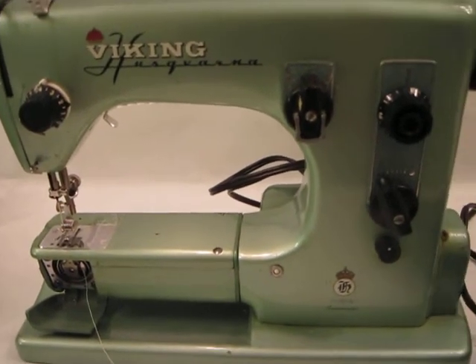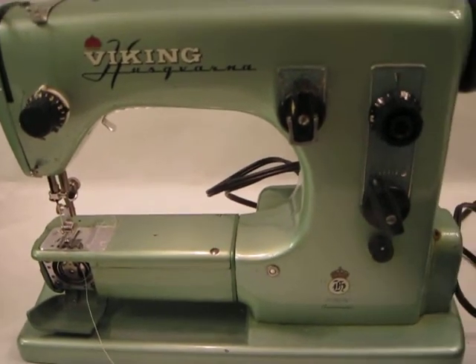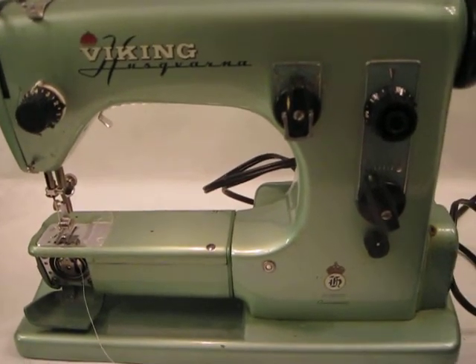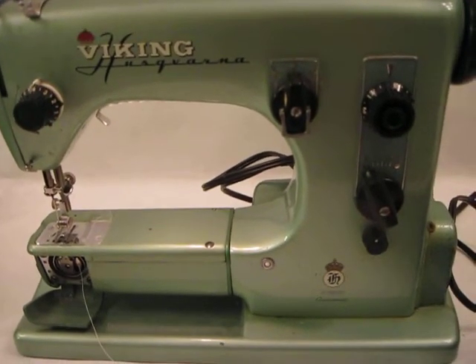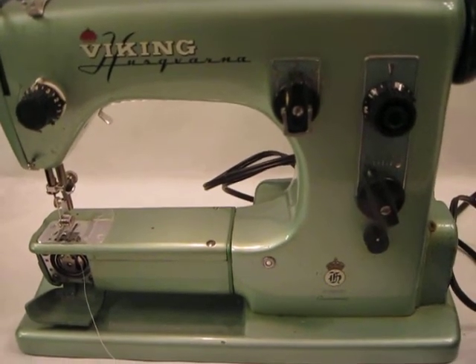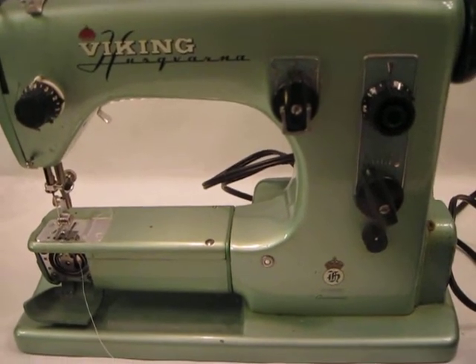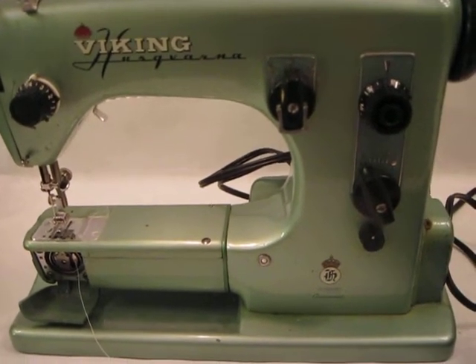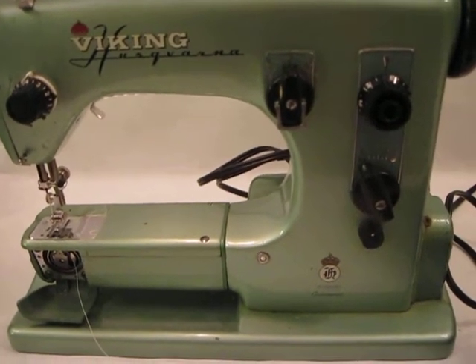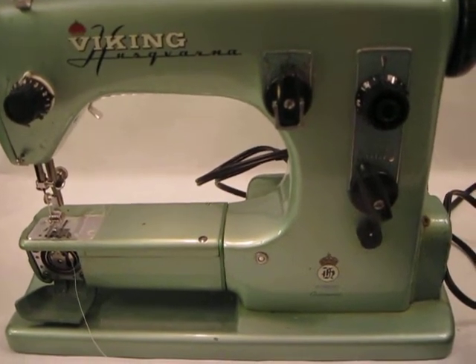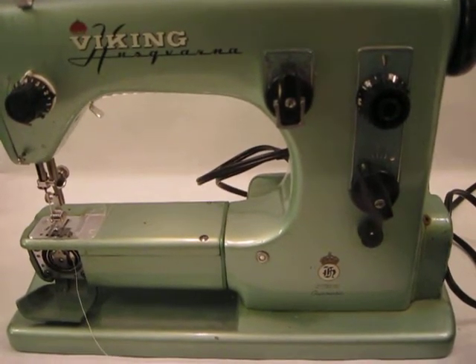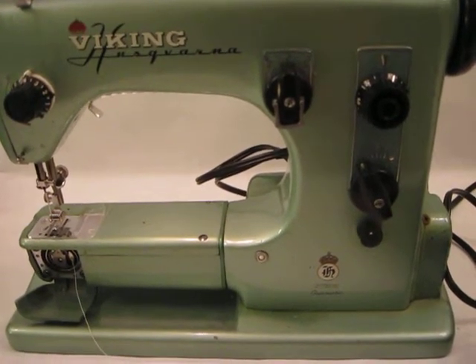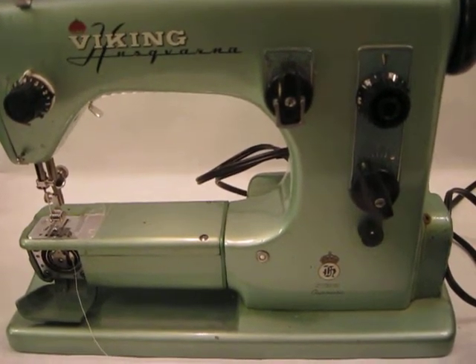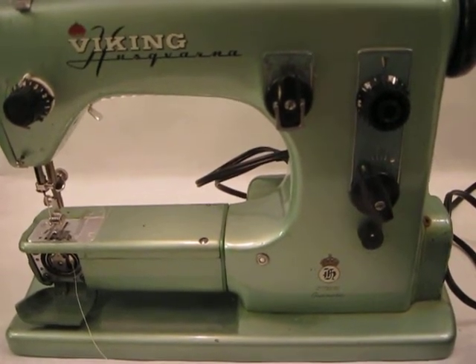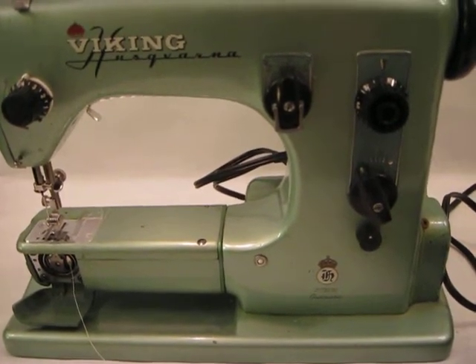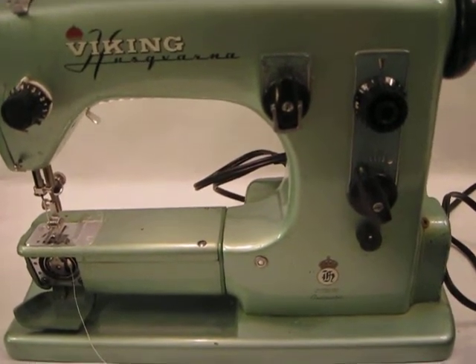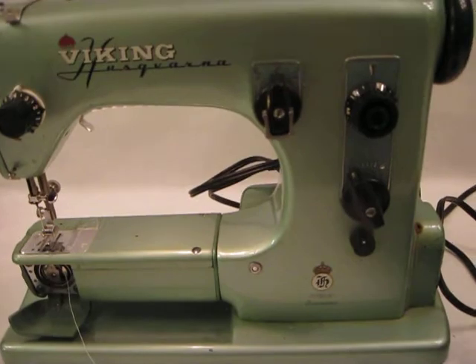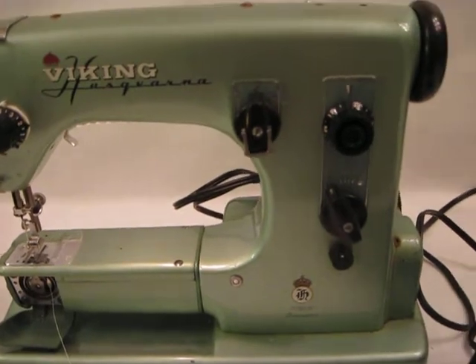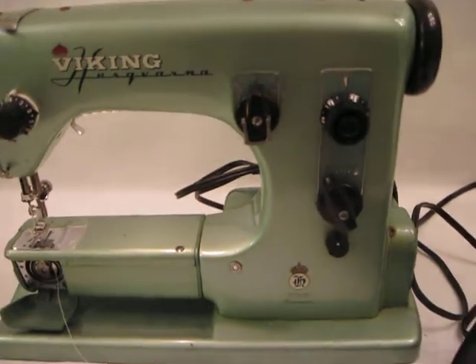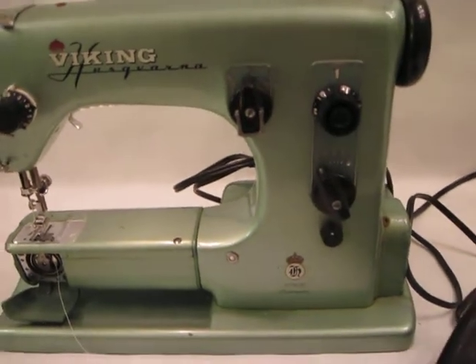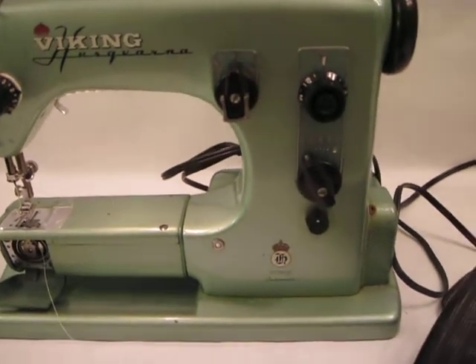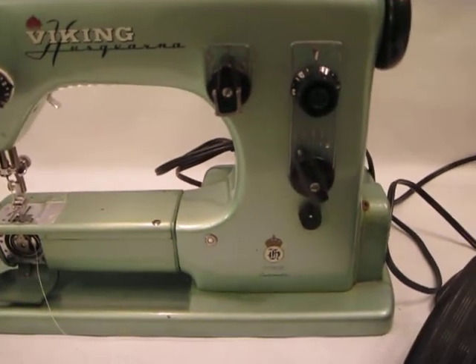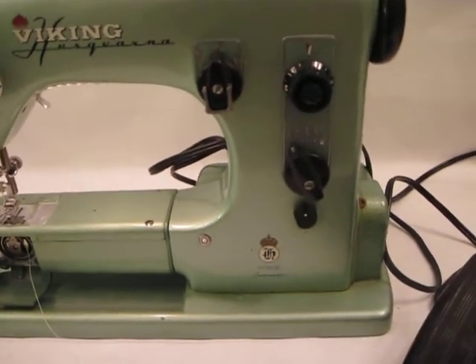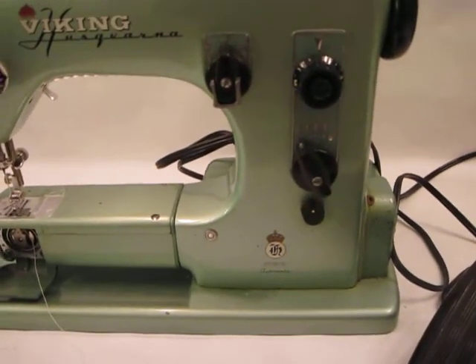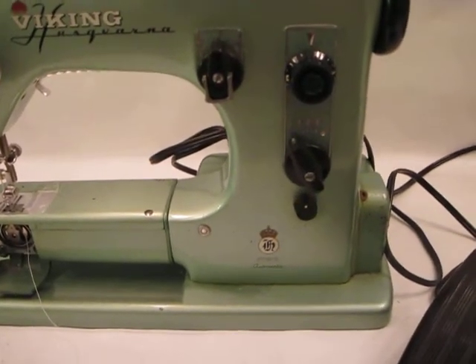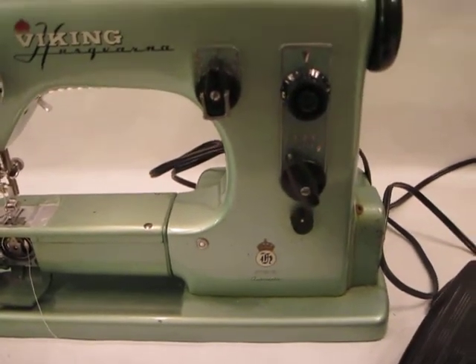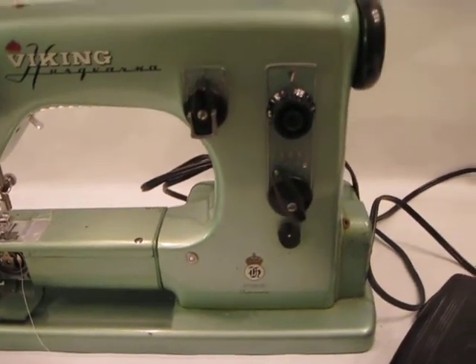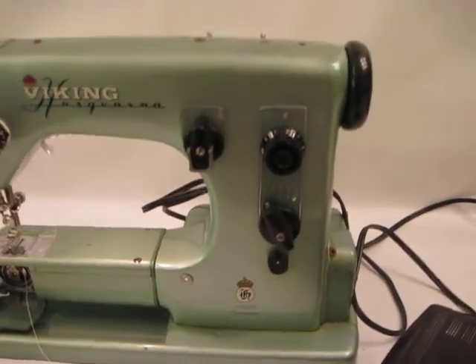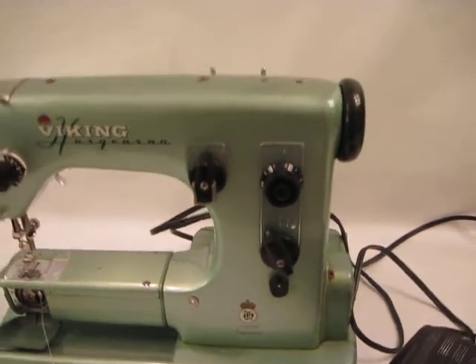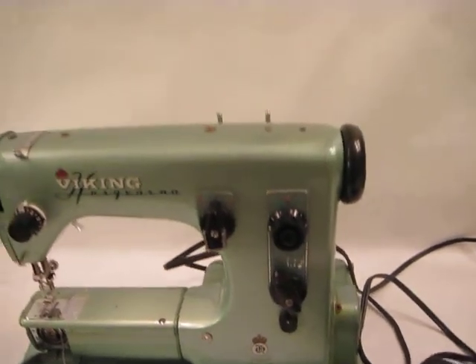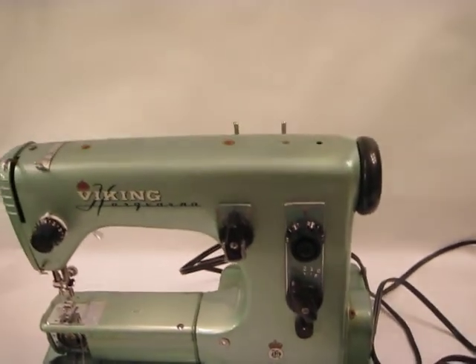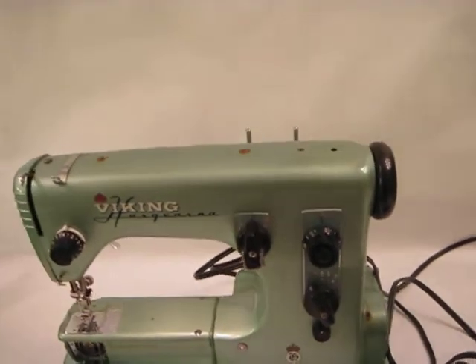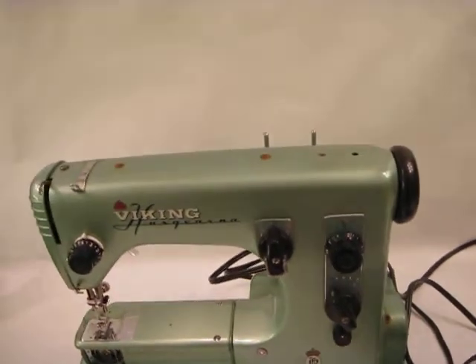I don't know much about sewing, even though I really liked to do it when I was younger. I'm trying to think about getting back into it, if I can slow down a little.